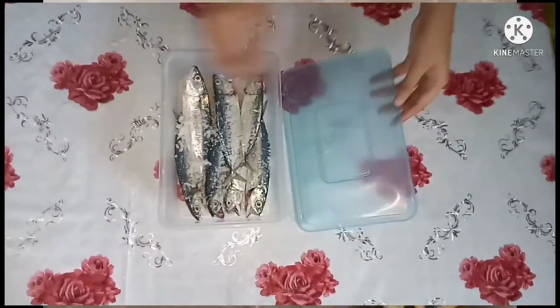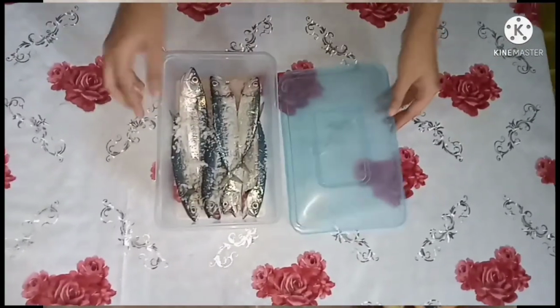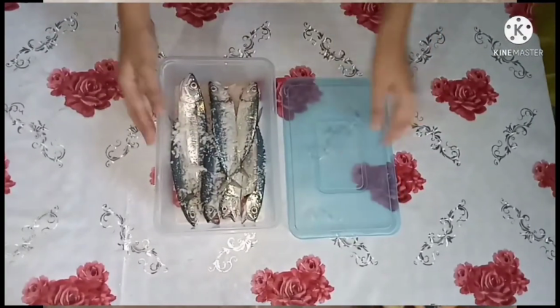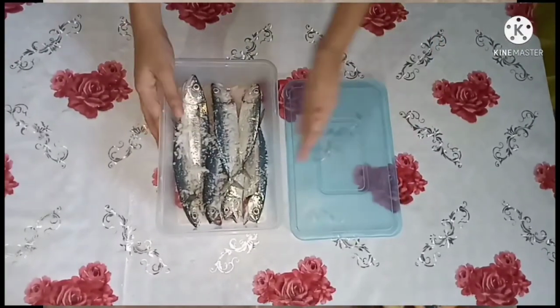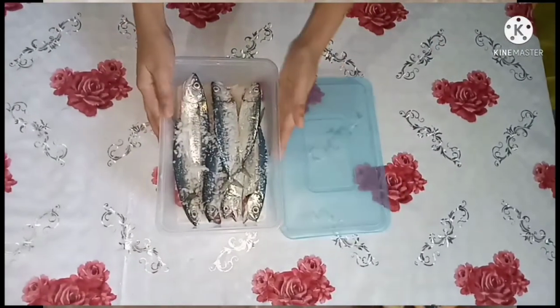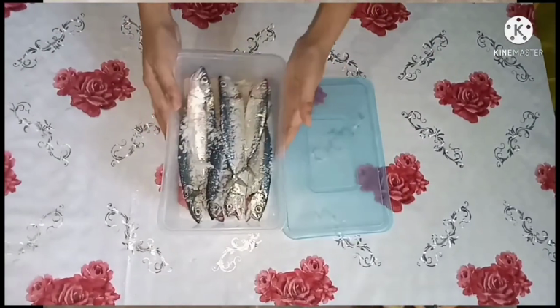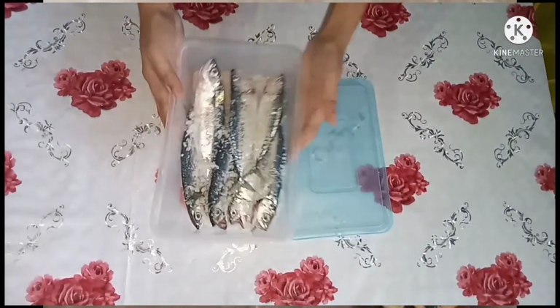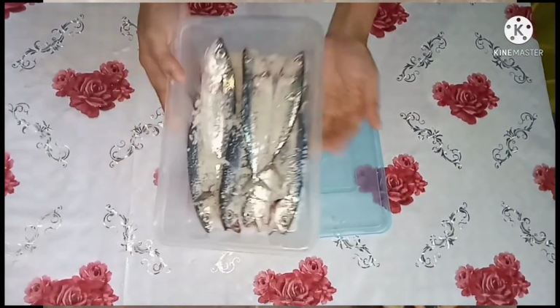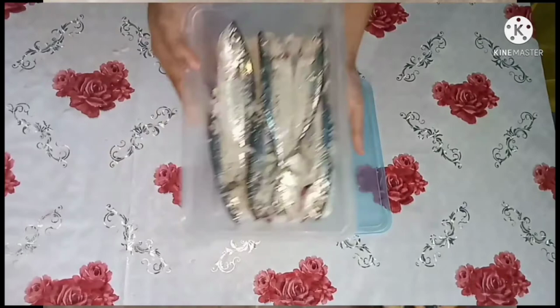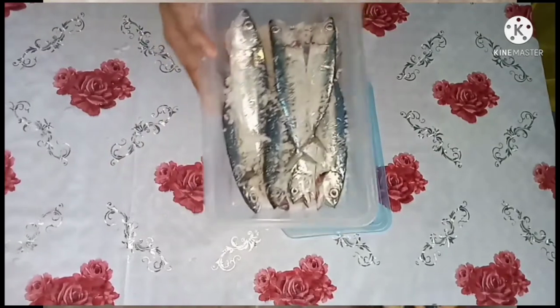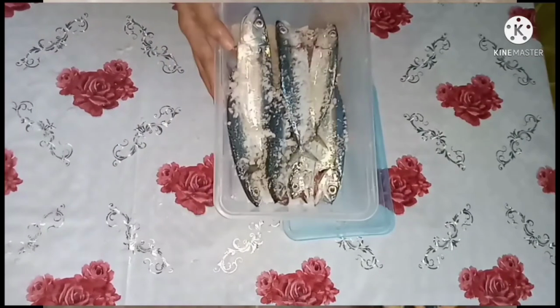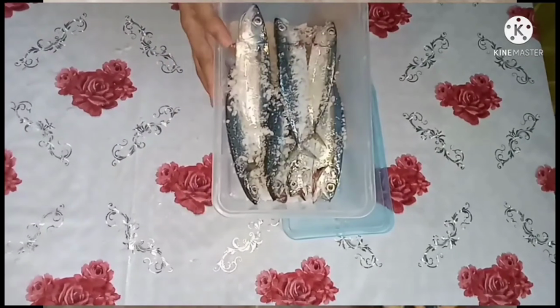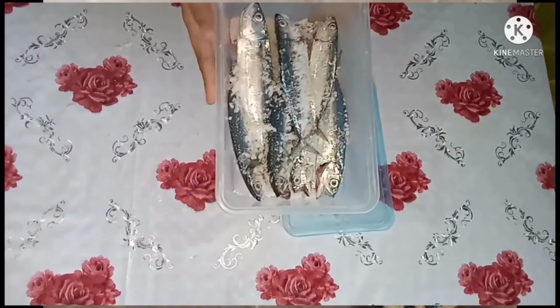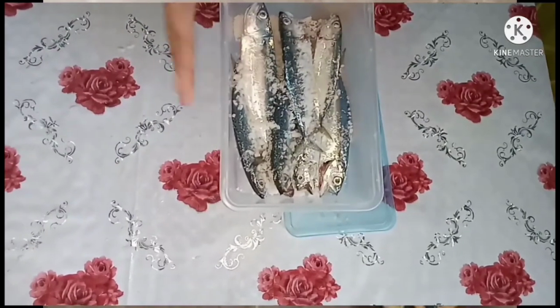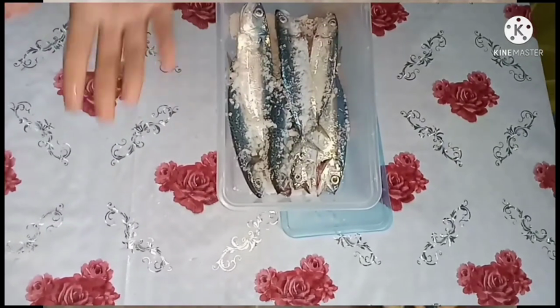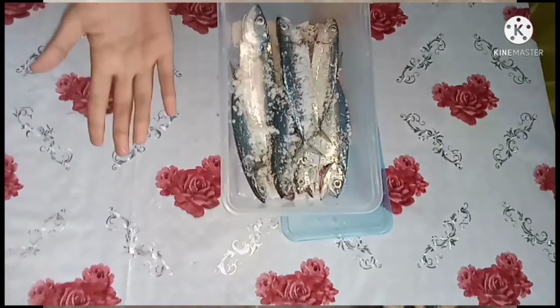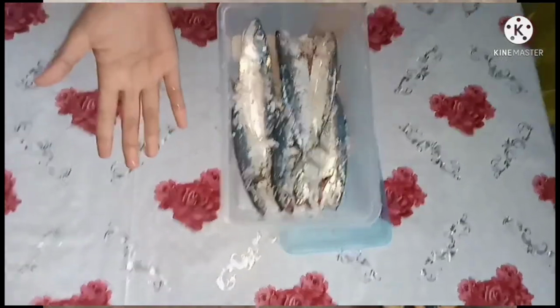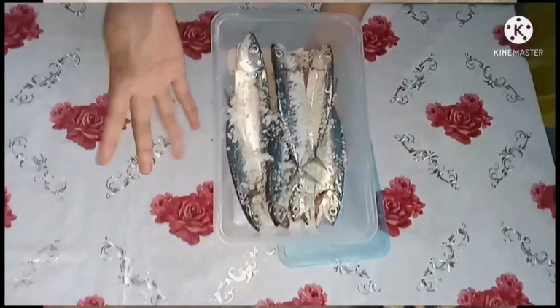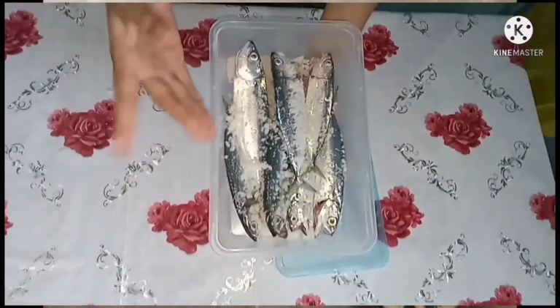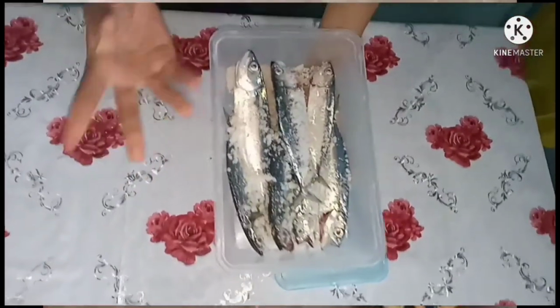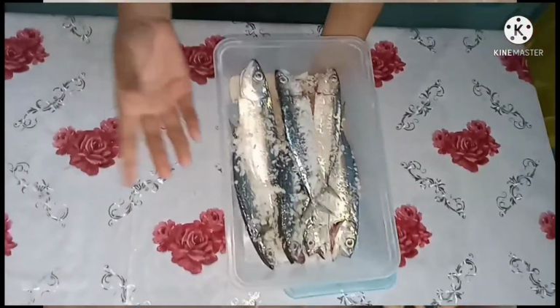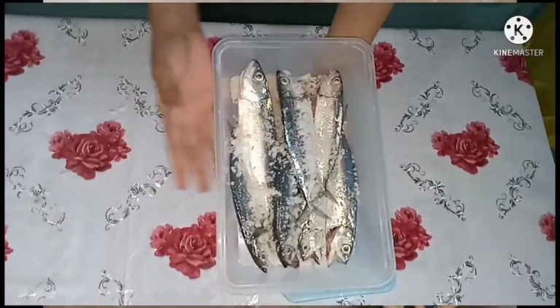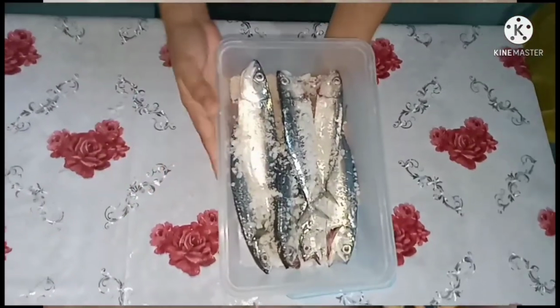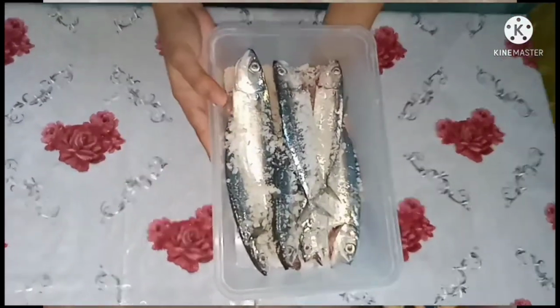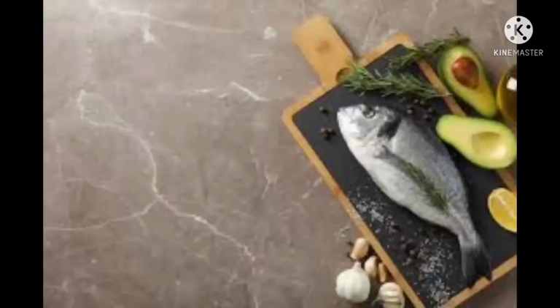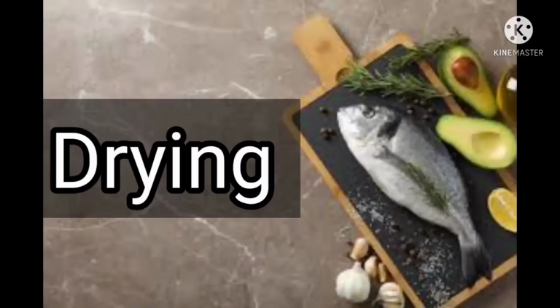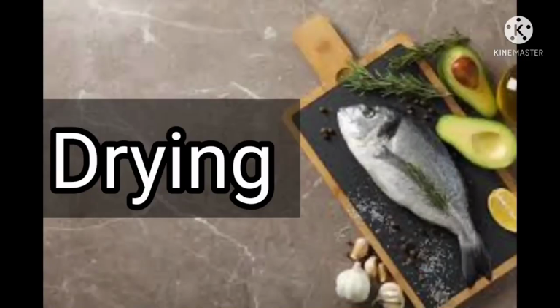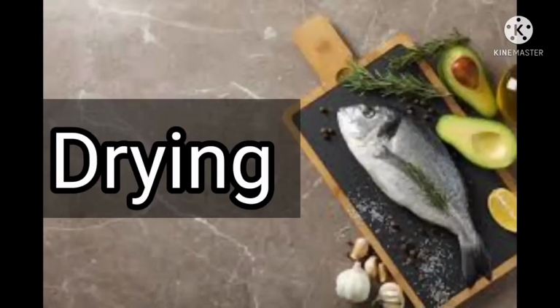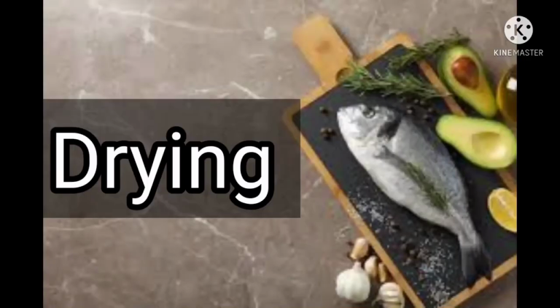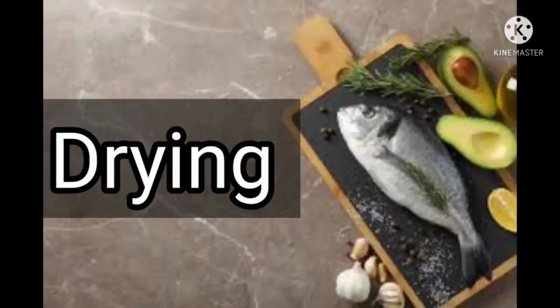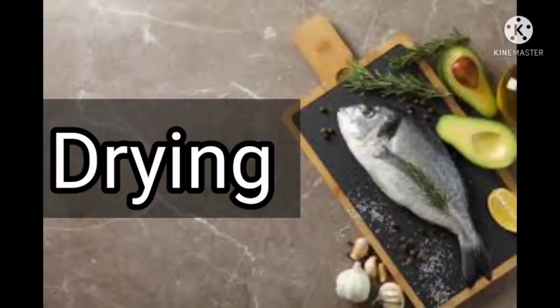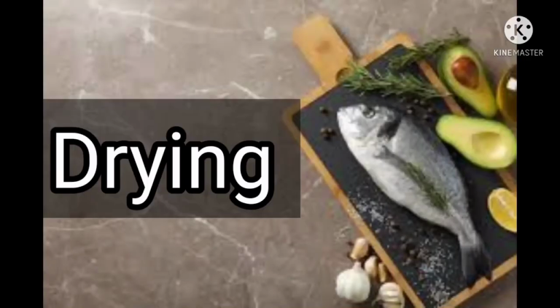So that's it for the salting technique. Next, drying.